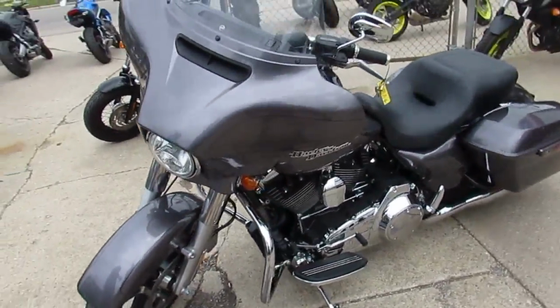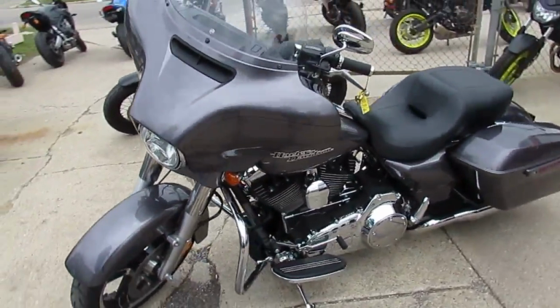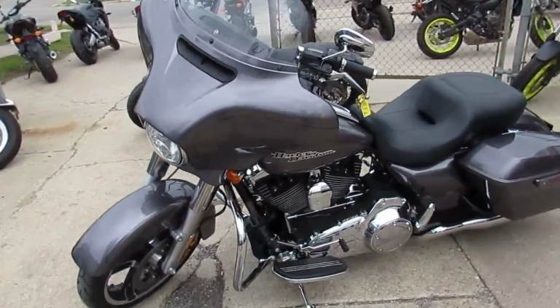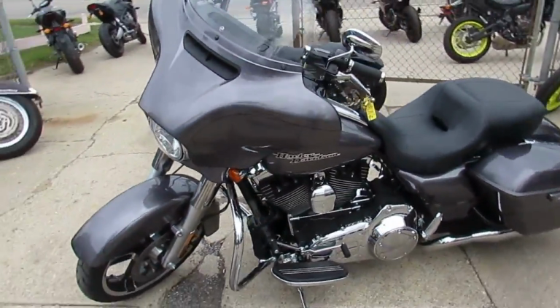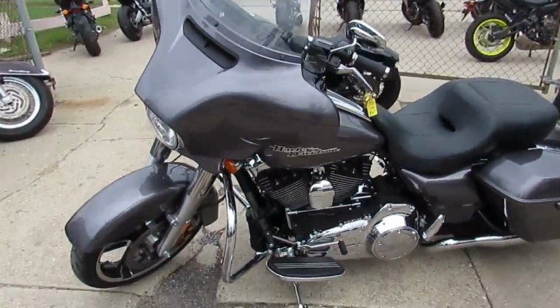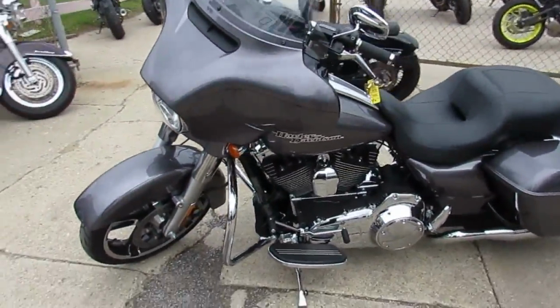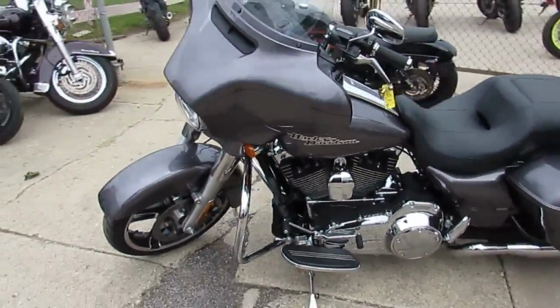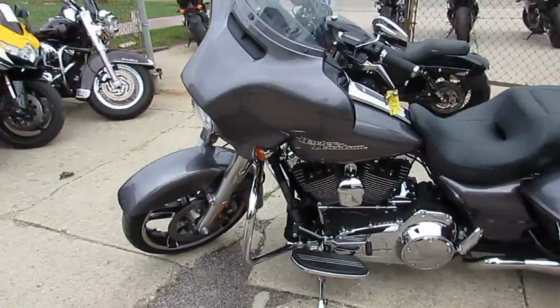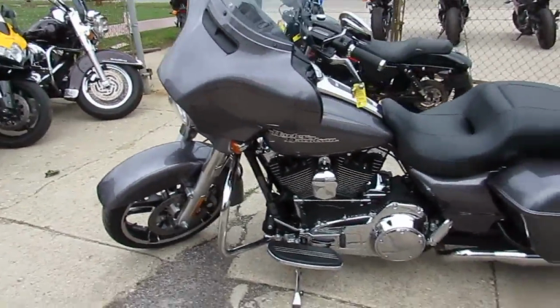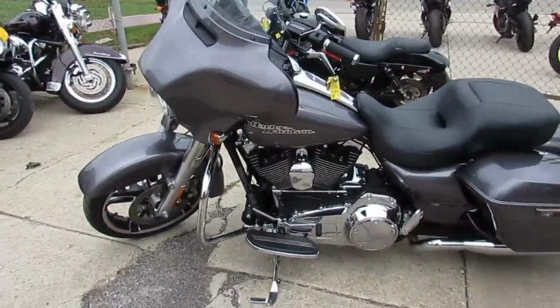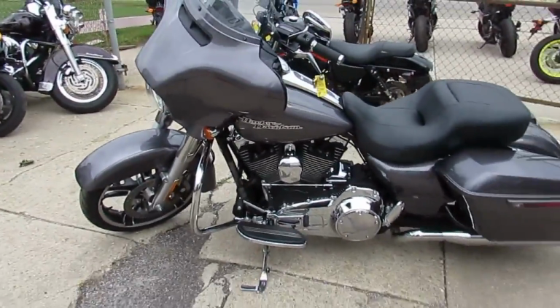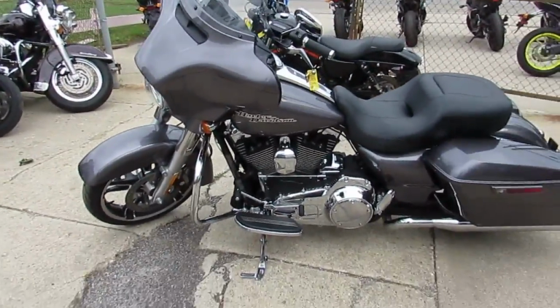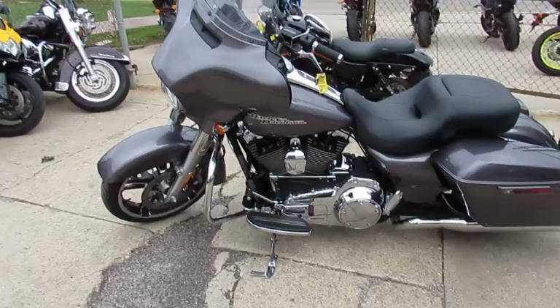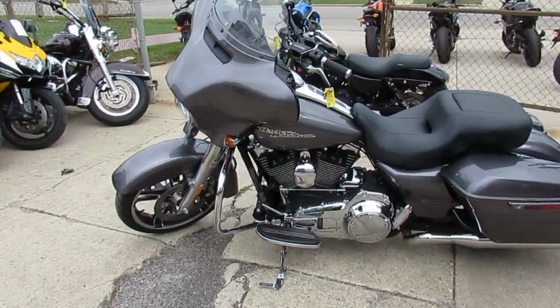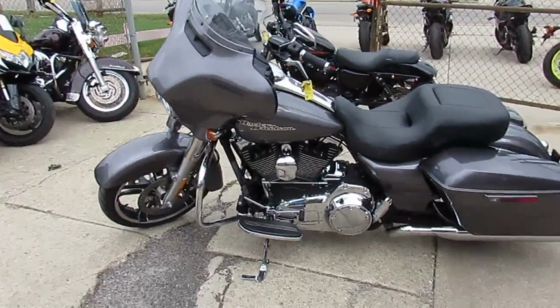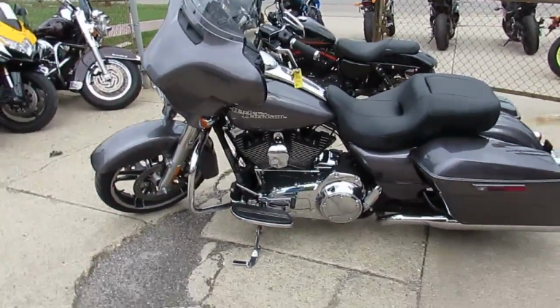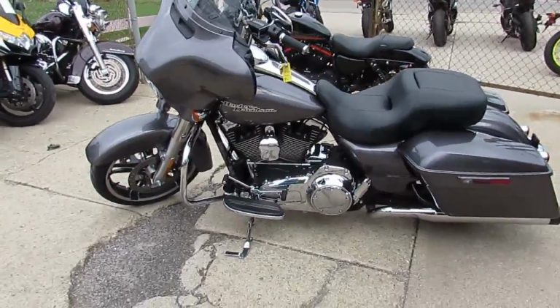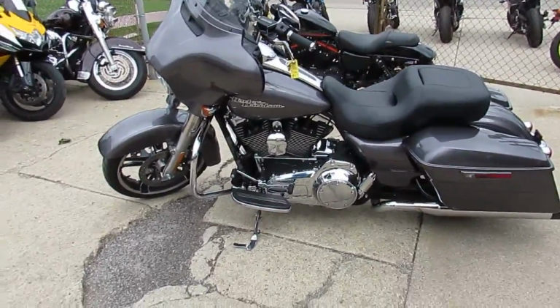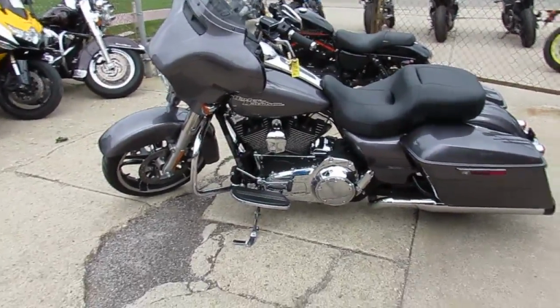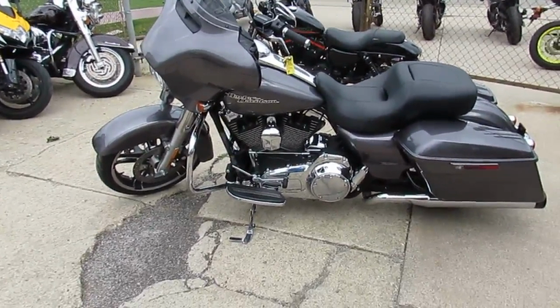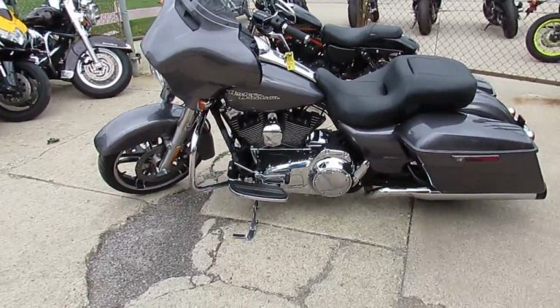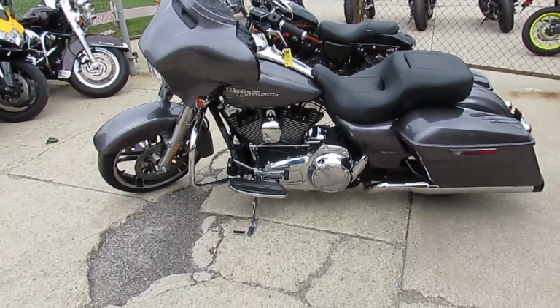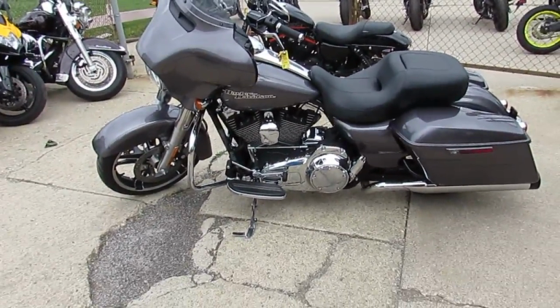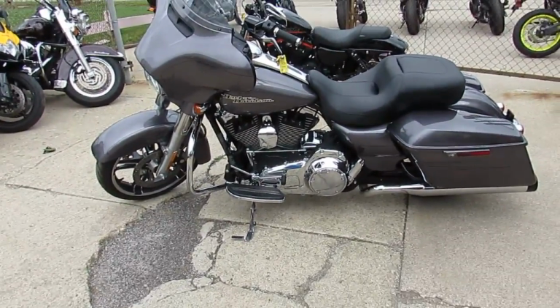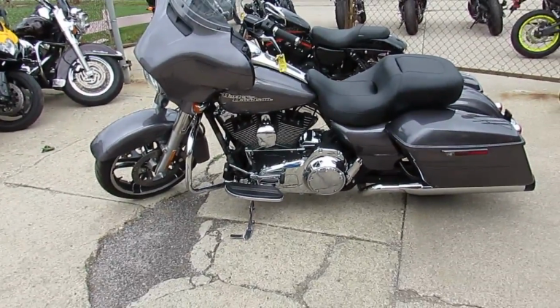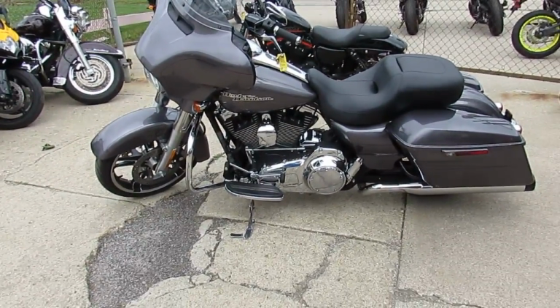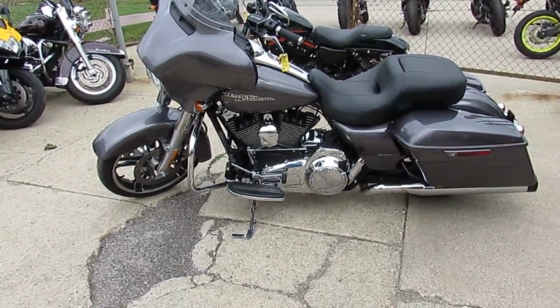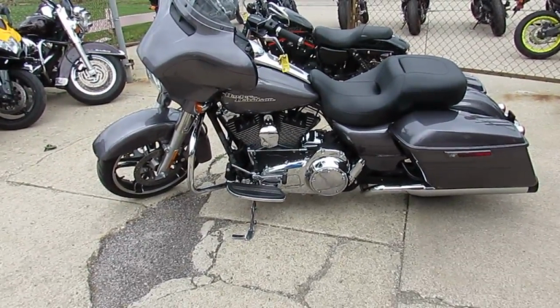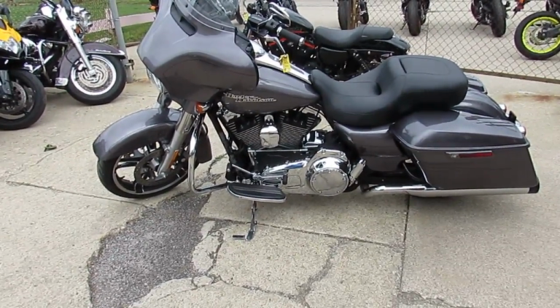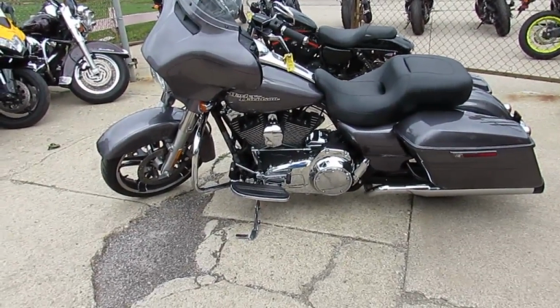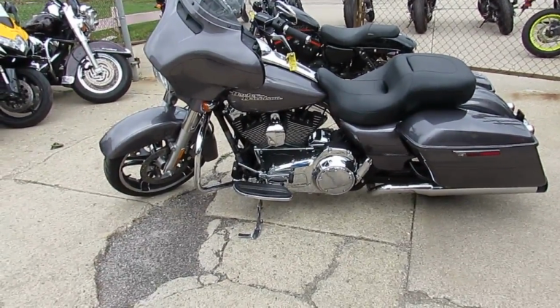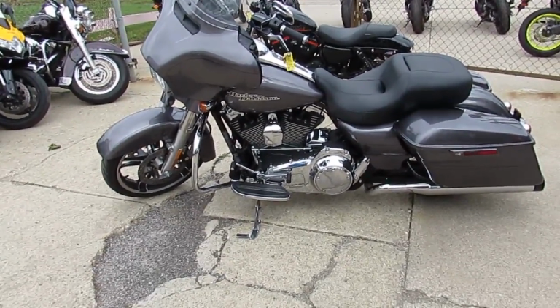You guys can buy with confidence, this is the one to own. Nice looking bike, I love the color of it too. Low mileage 2015 Street Glide Special.